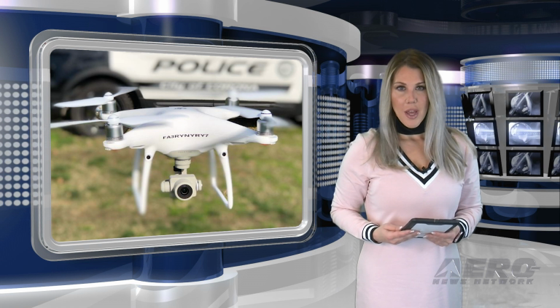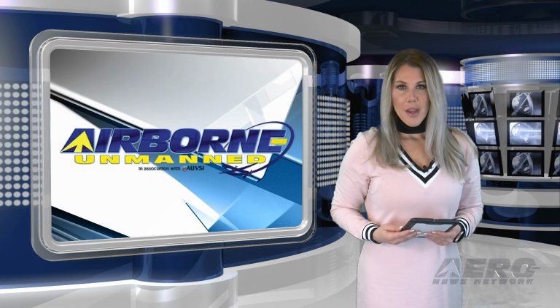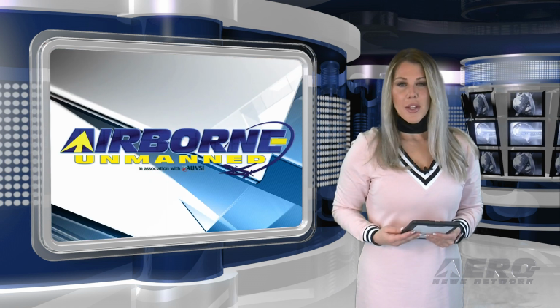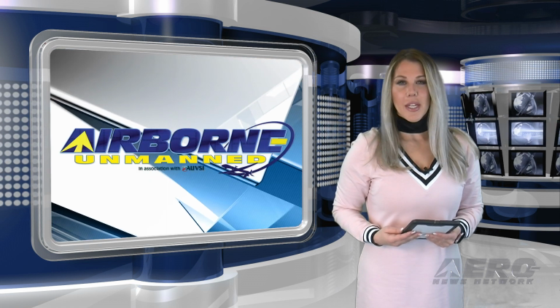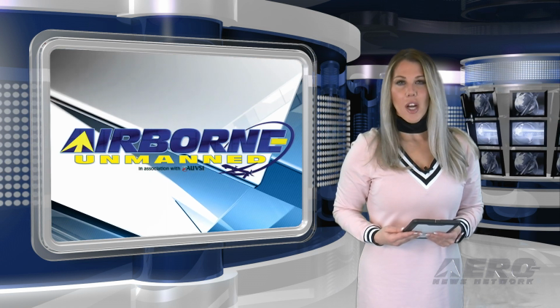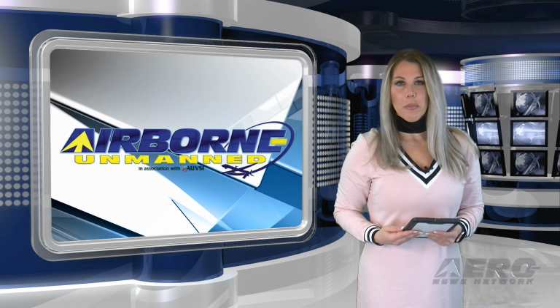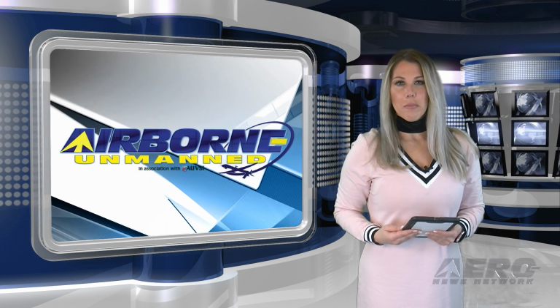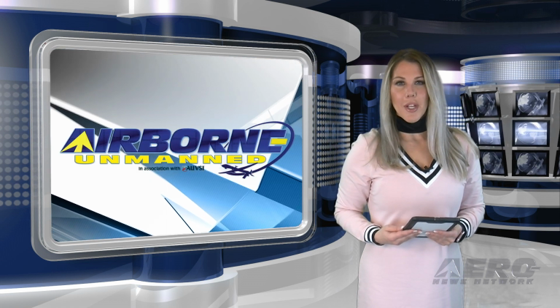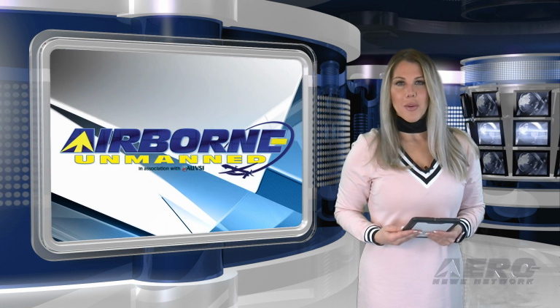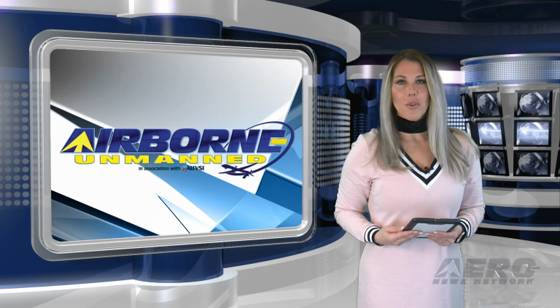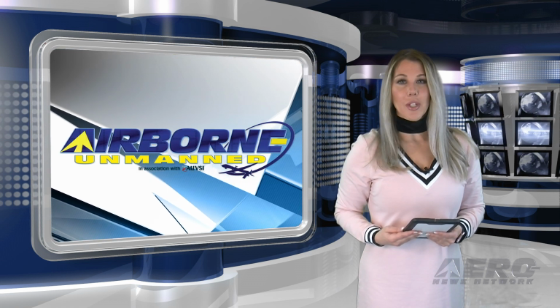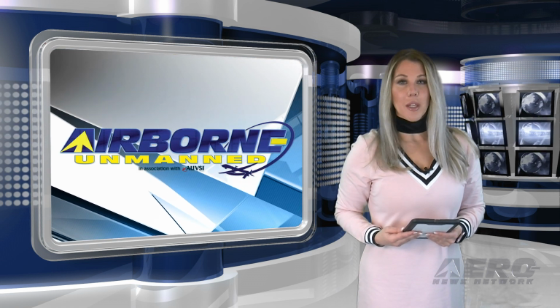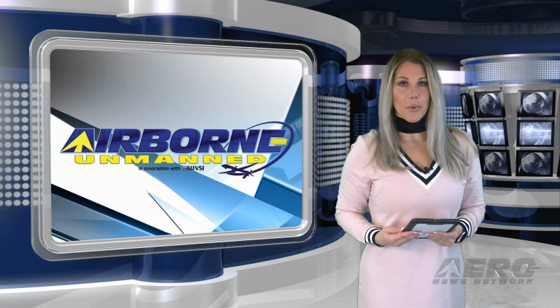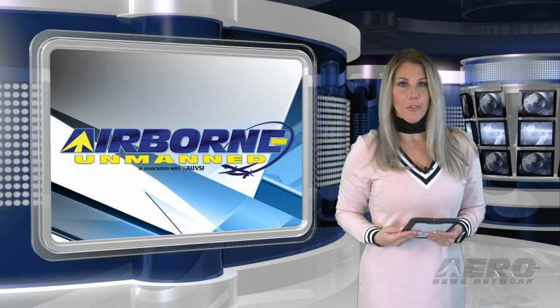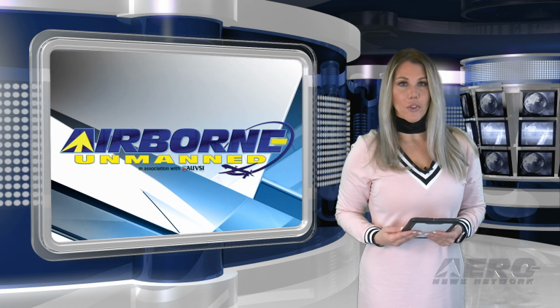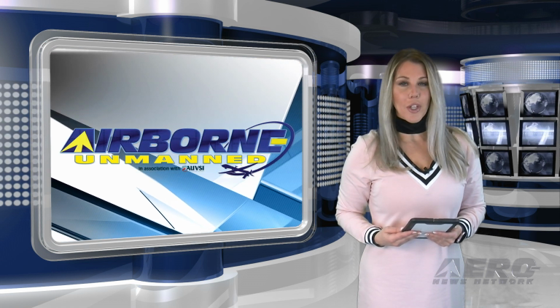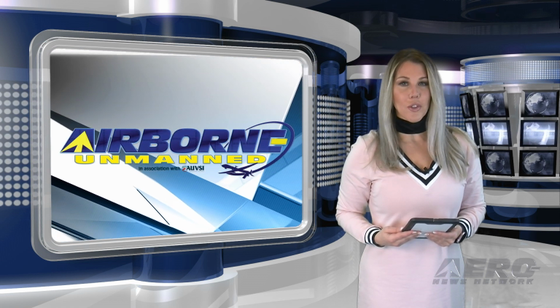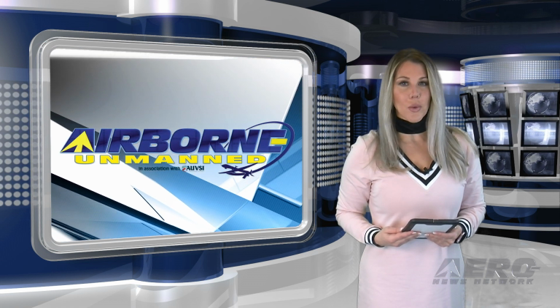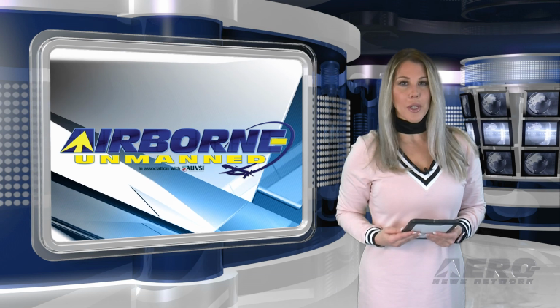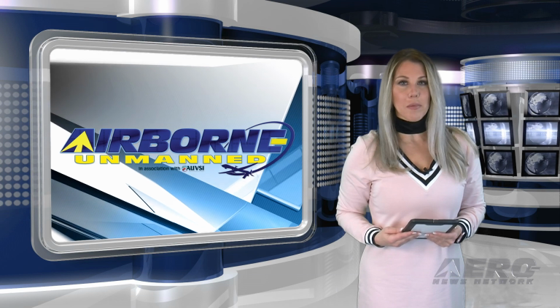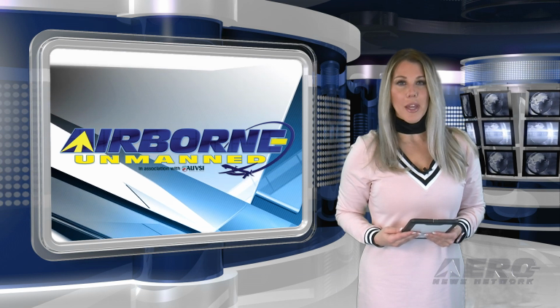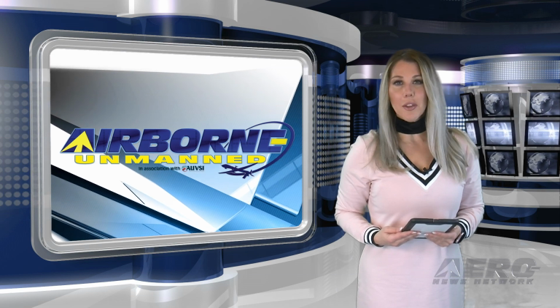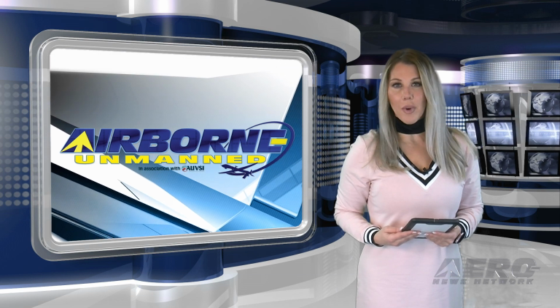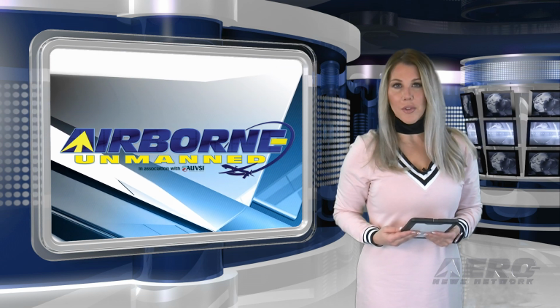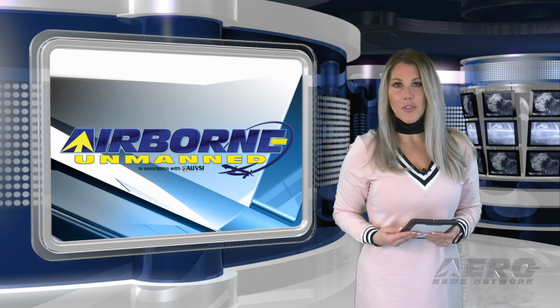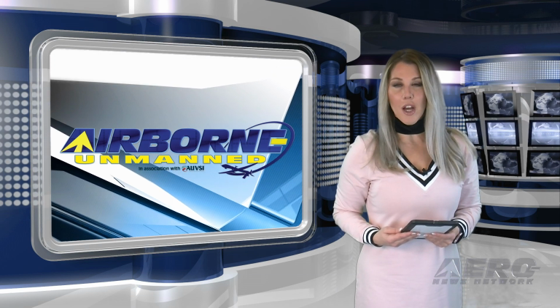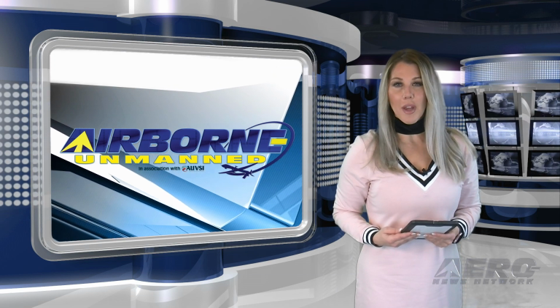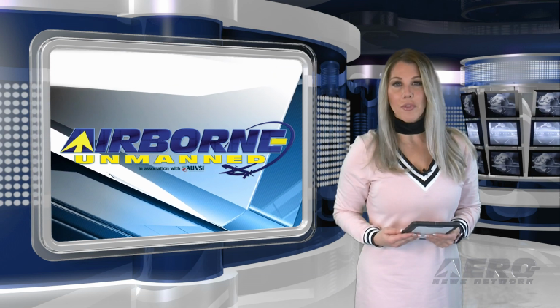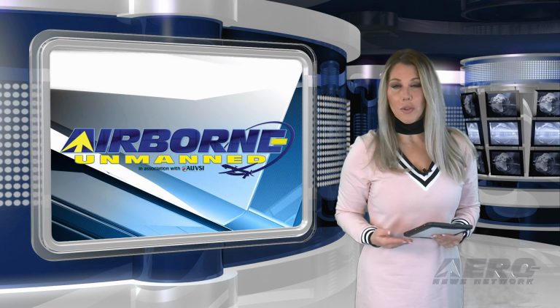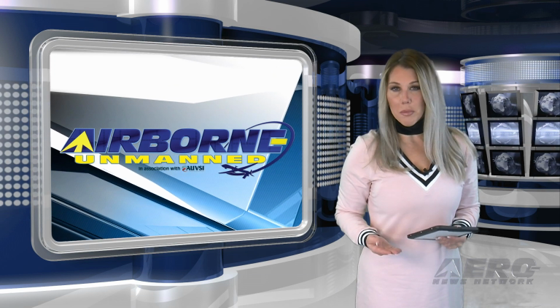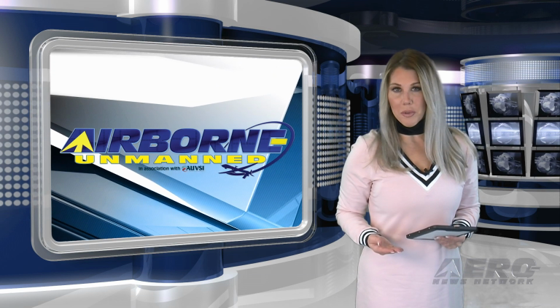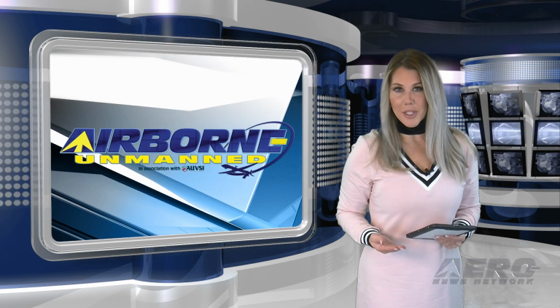In the next Unmanned Minute, we'll take a brief look at the stories making the rounds of the unmanned vehicle communities.